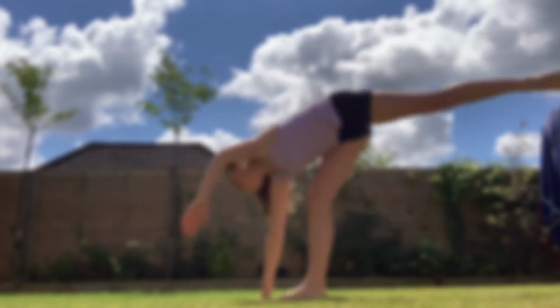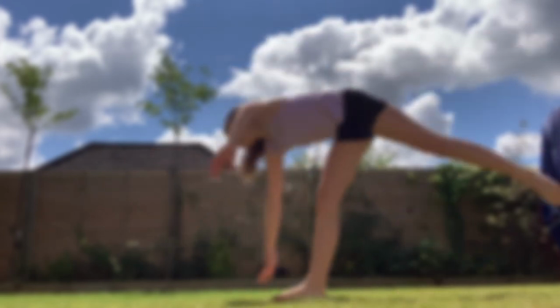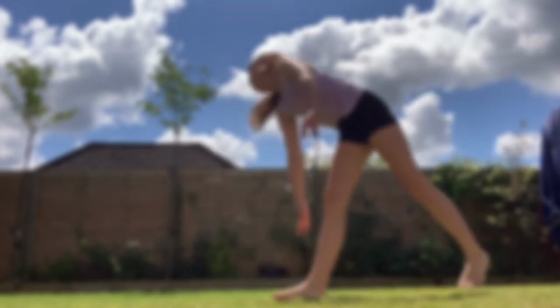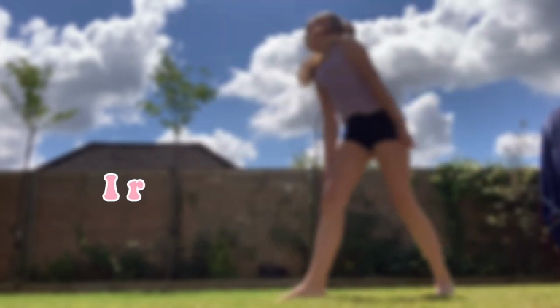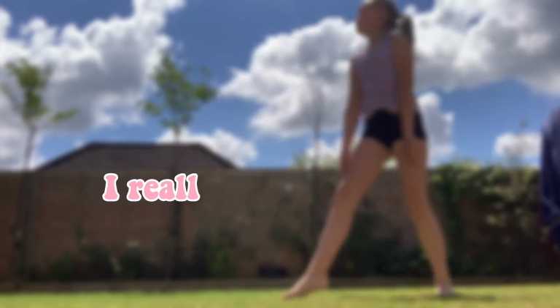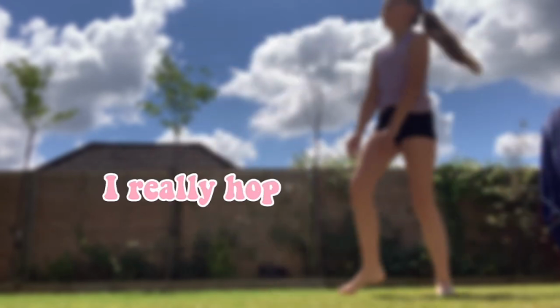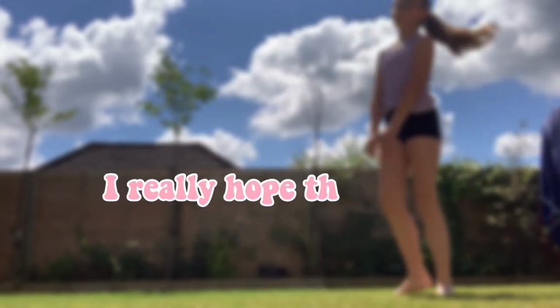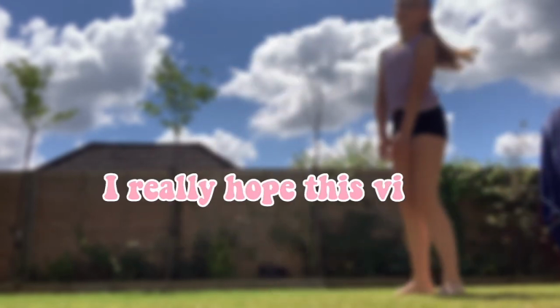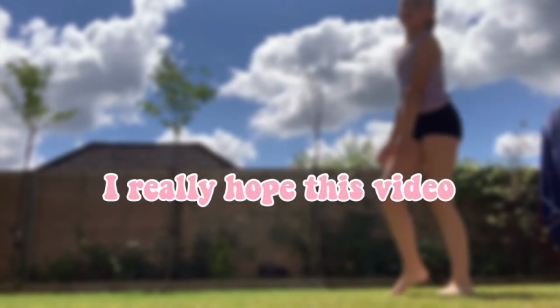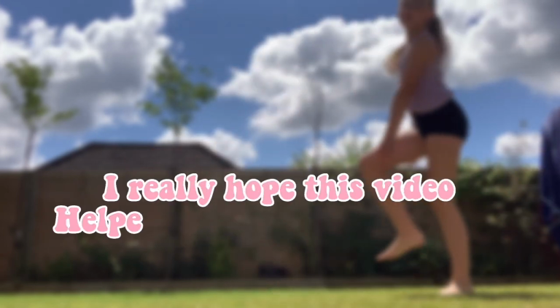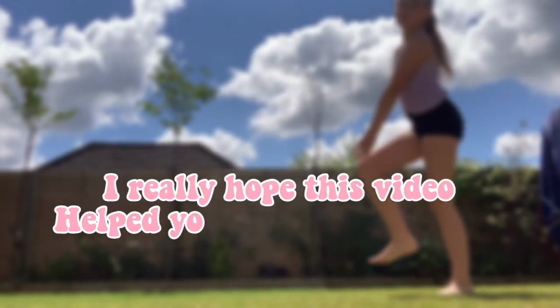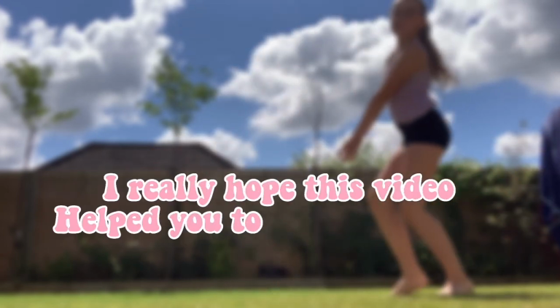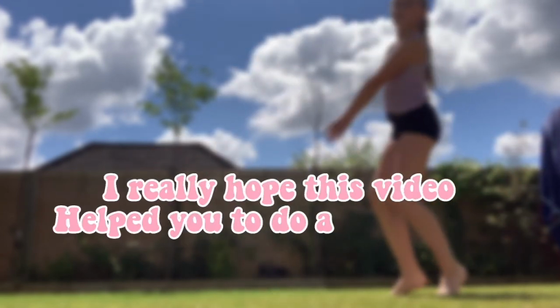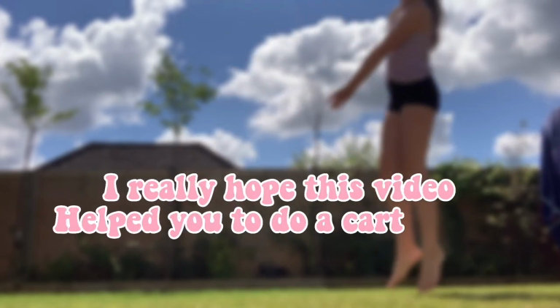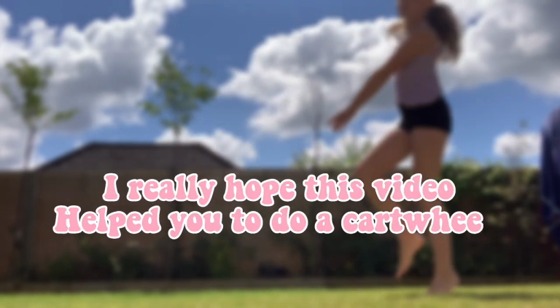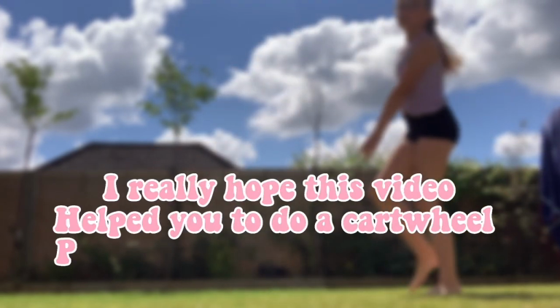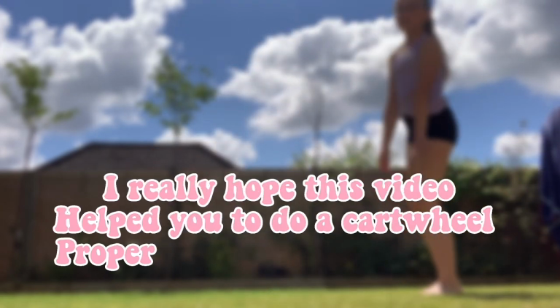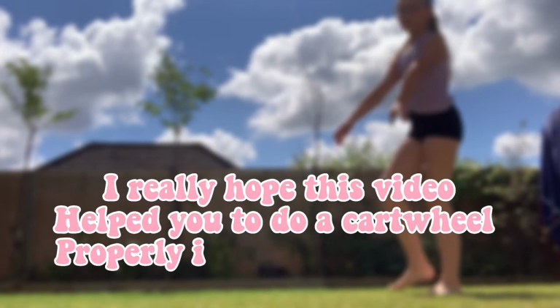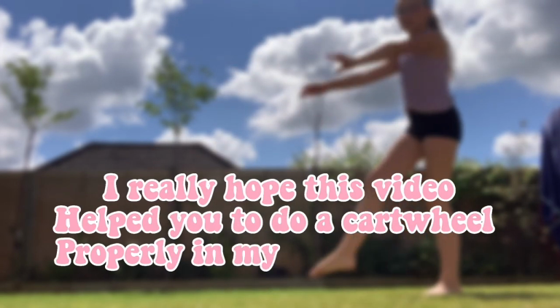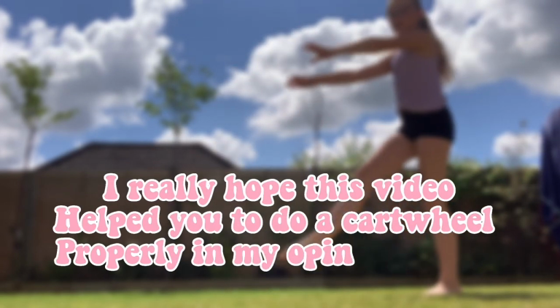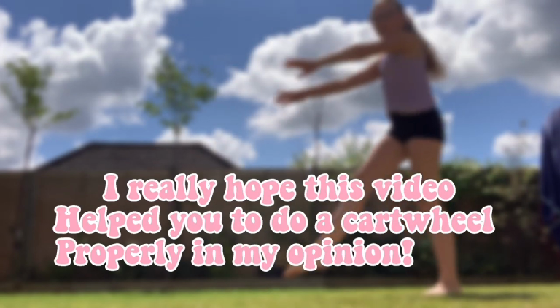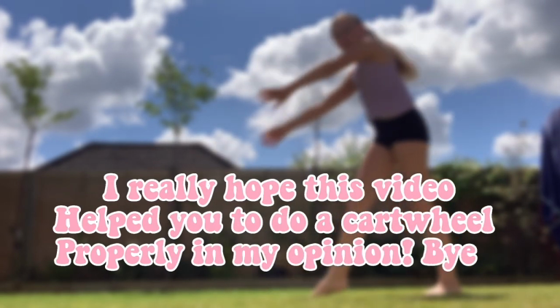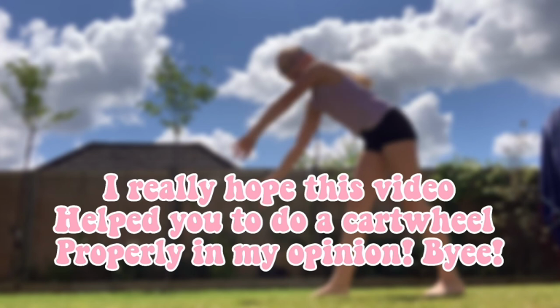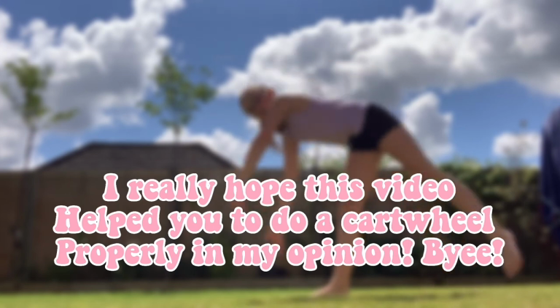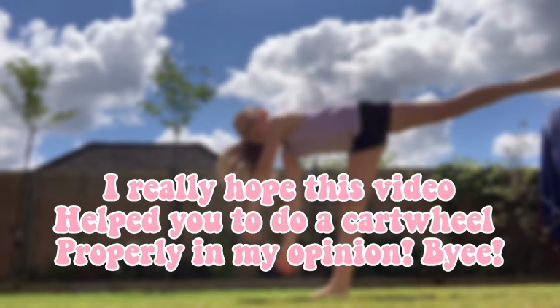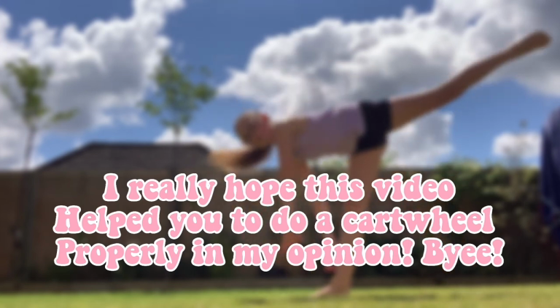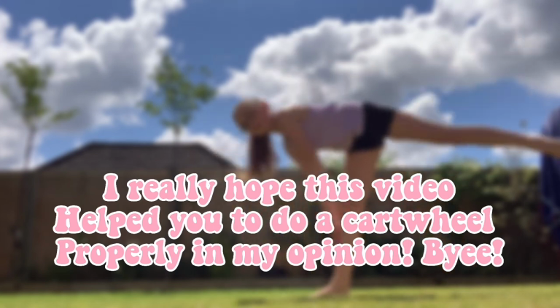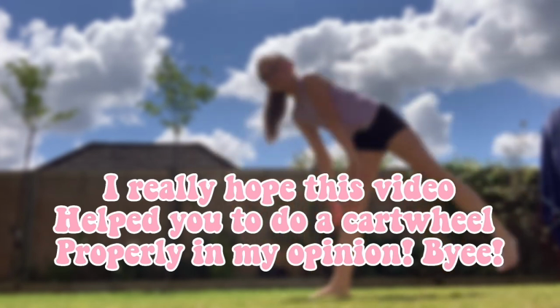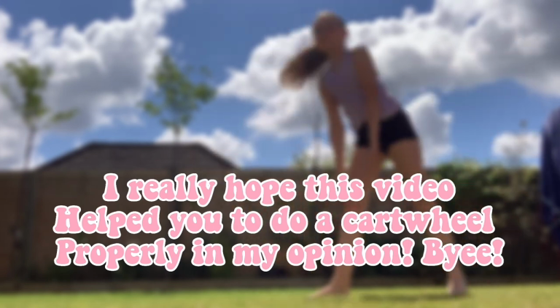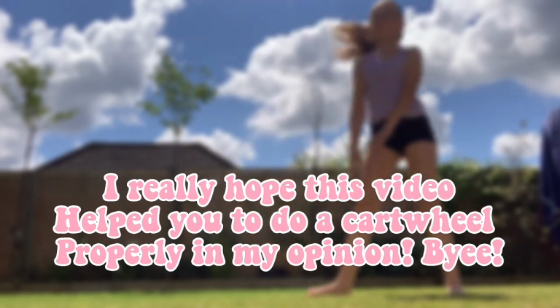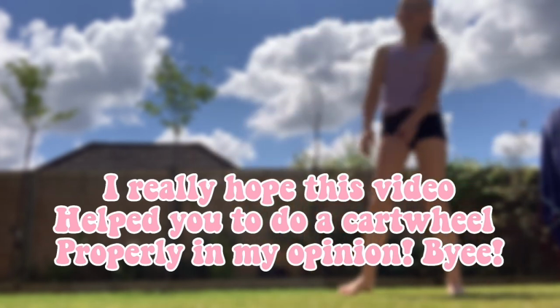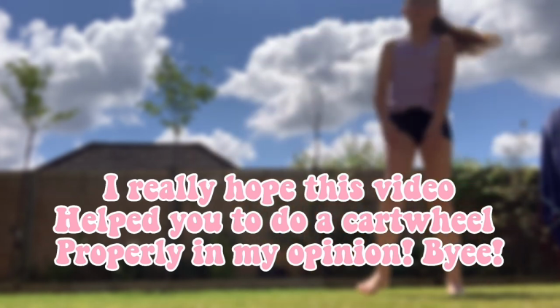I really hope this video helped you to do a cartwheel properly in my opinion. Bye.